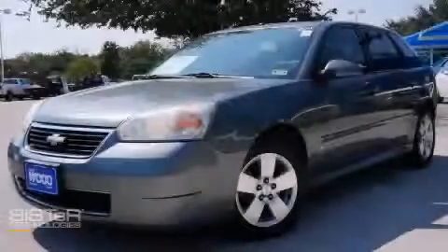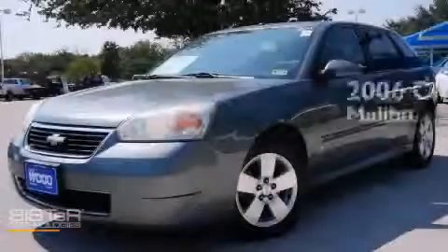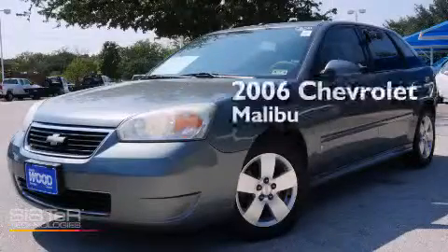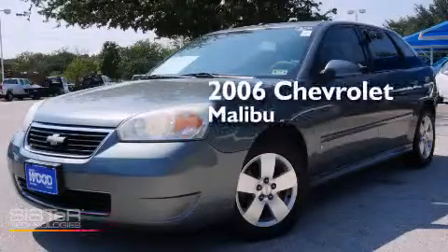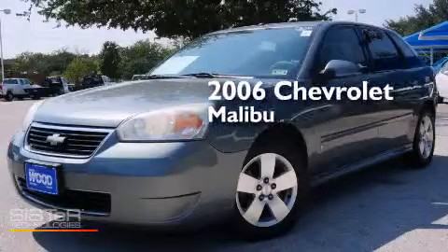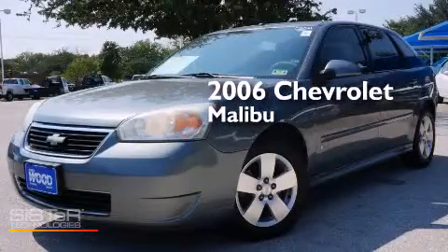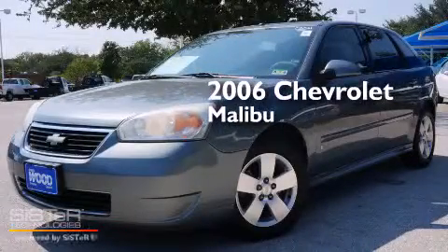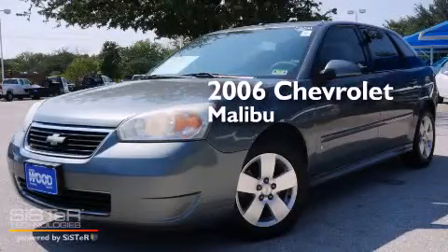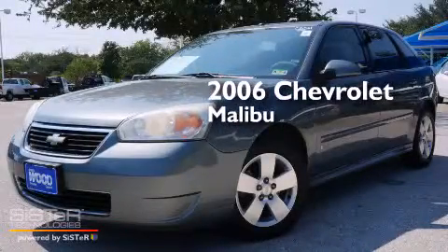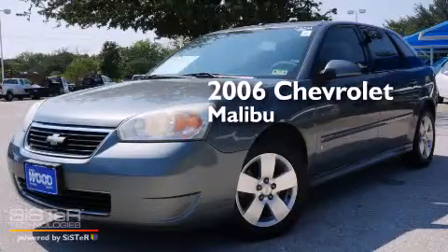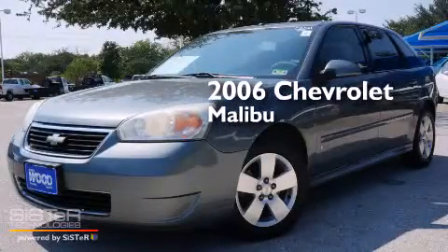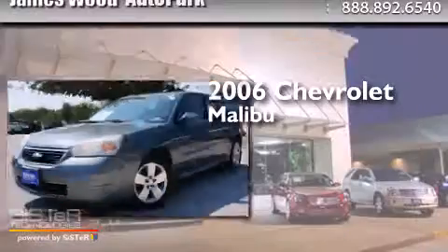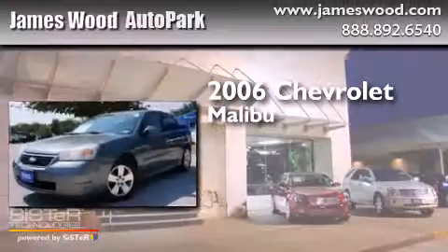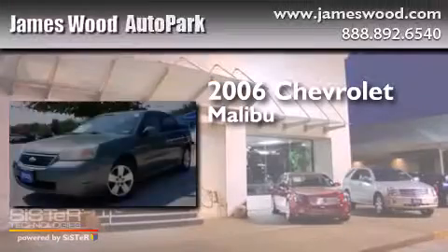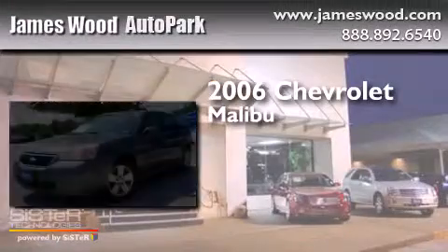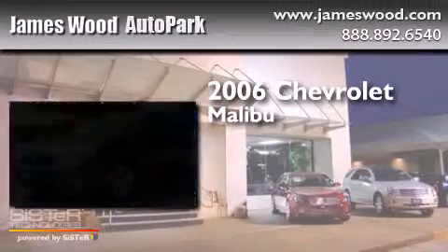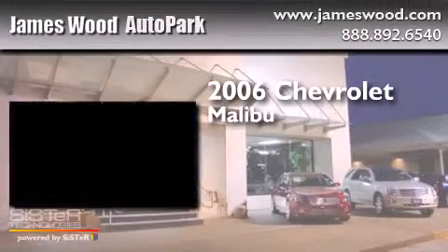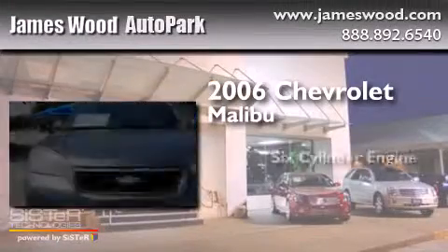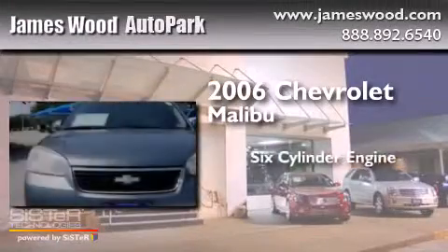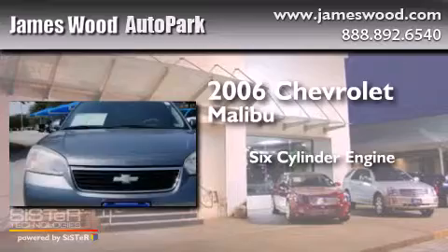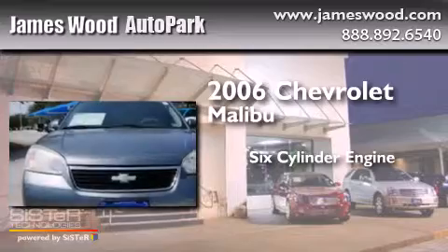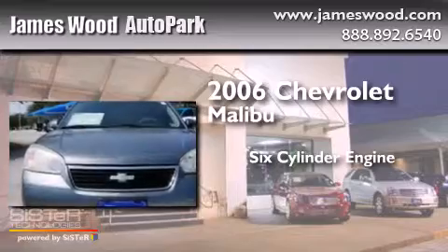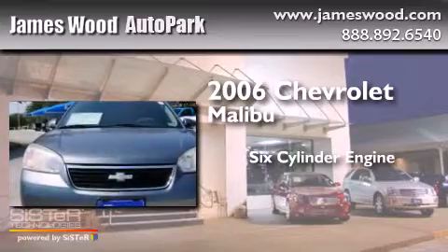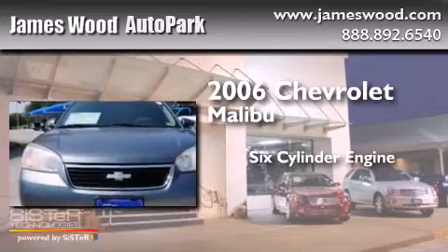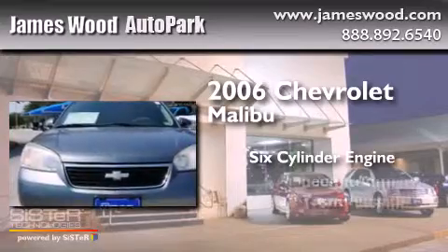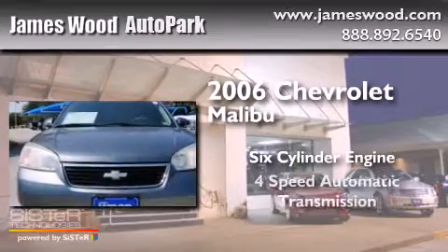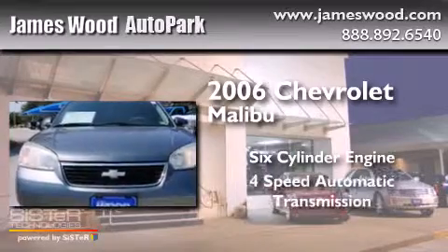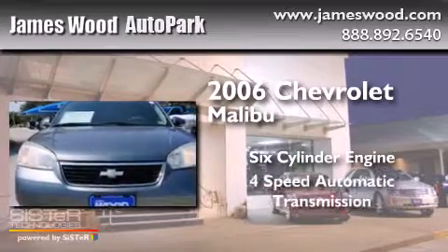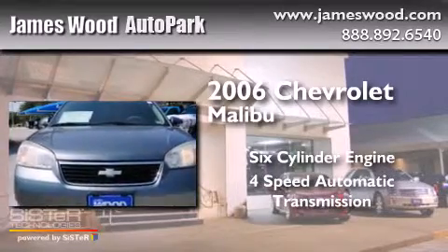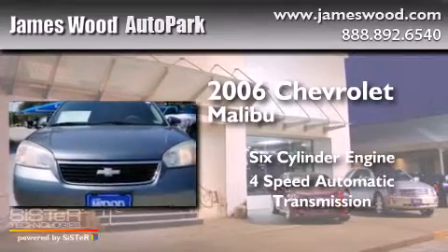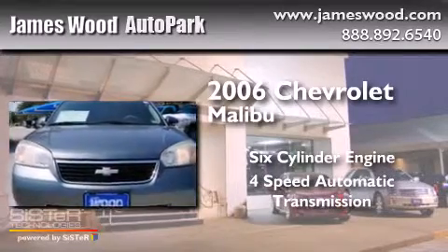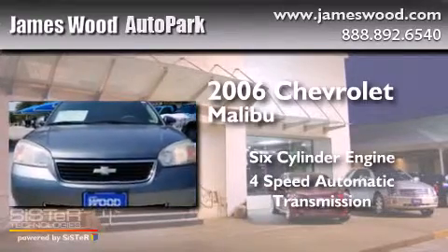This is a 2006 Chevrolet Malibu. It has a six-cylinder engine and a four-speed automatic transmission.